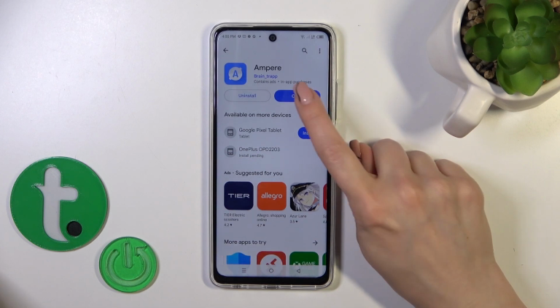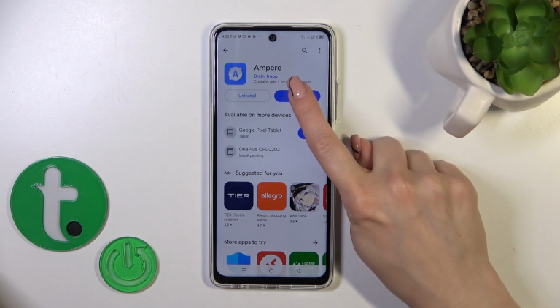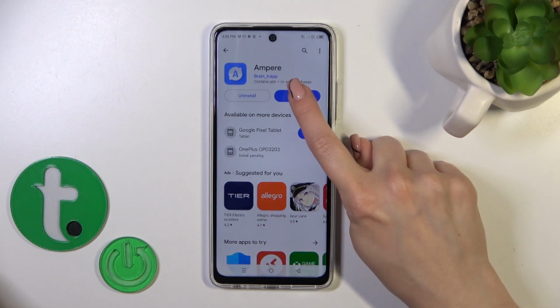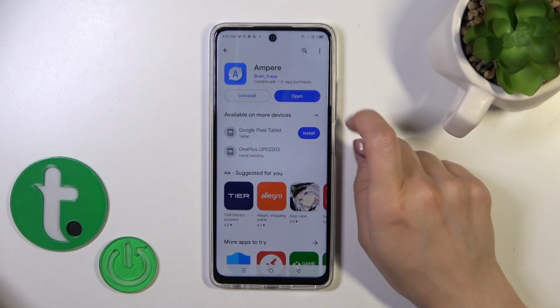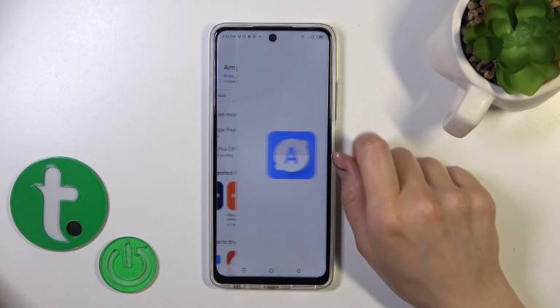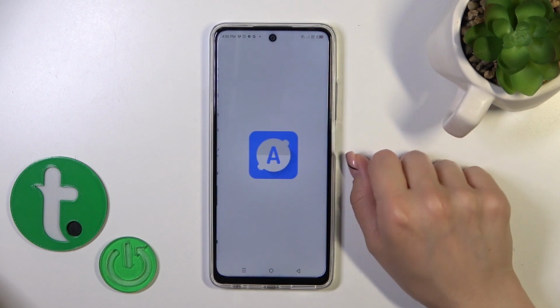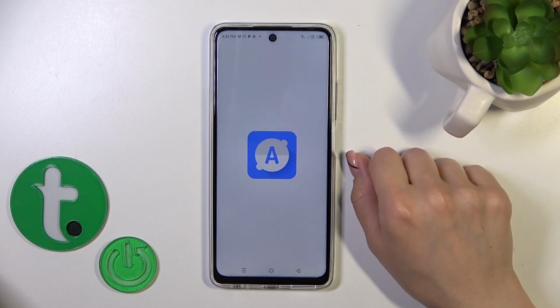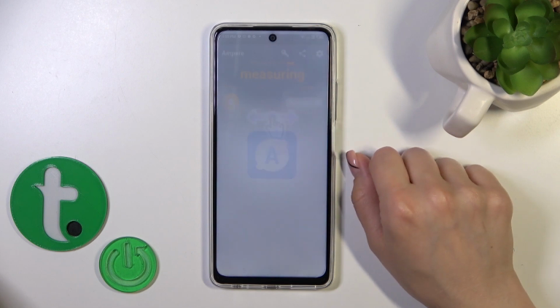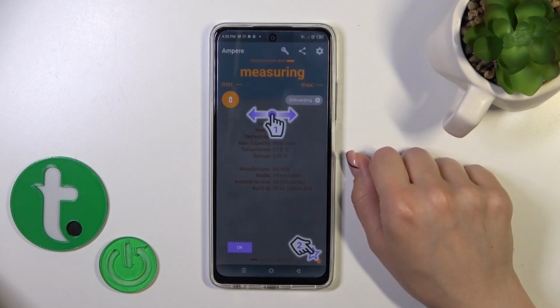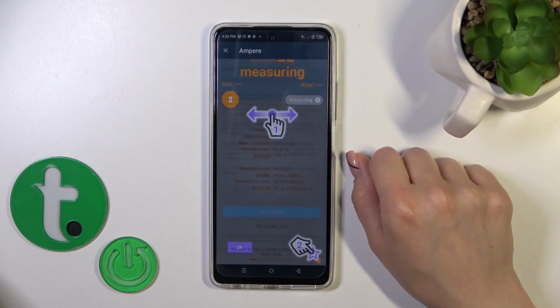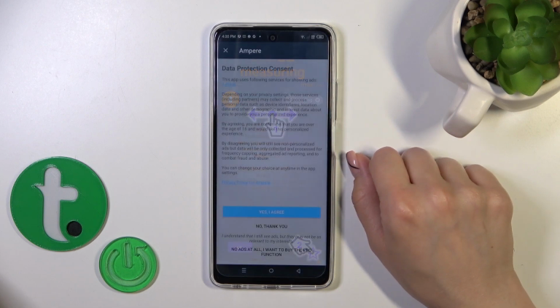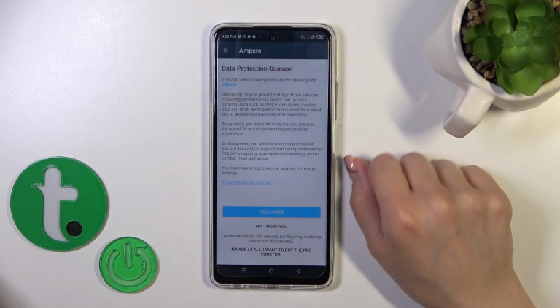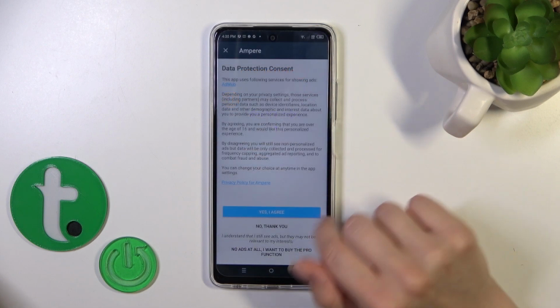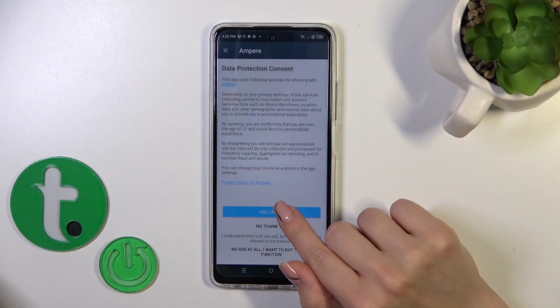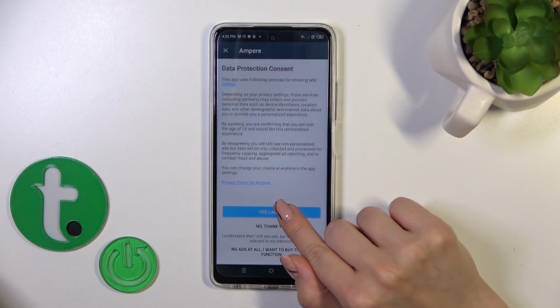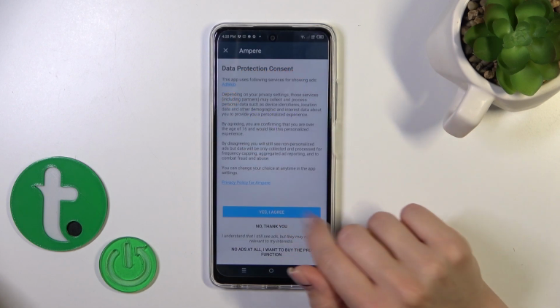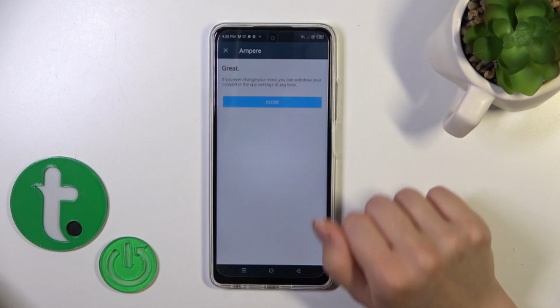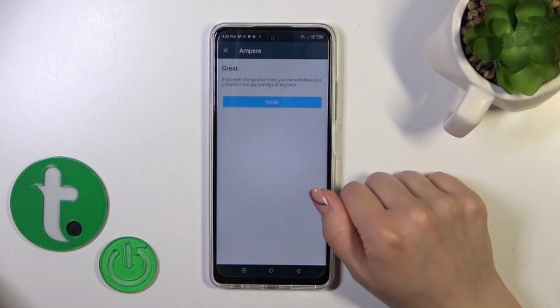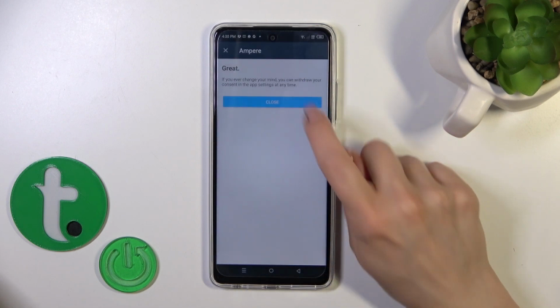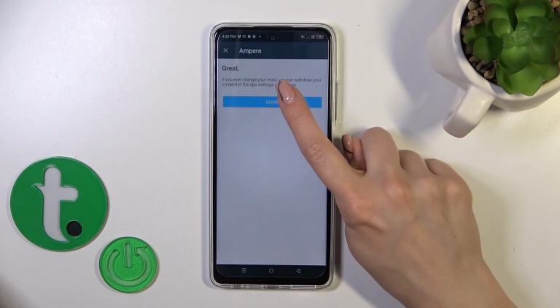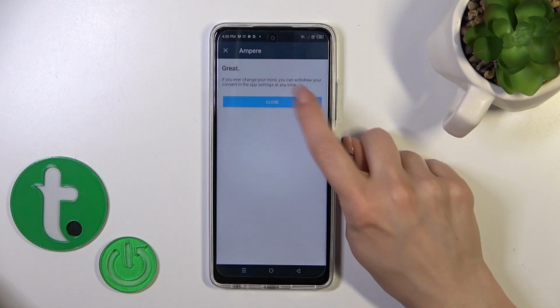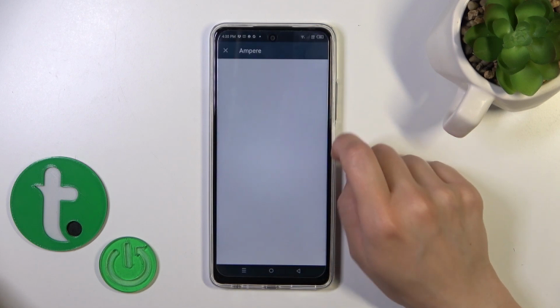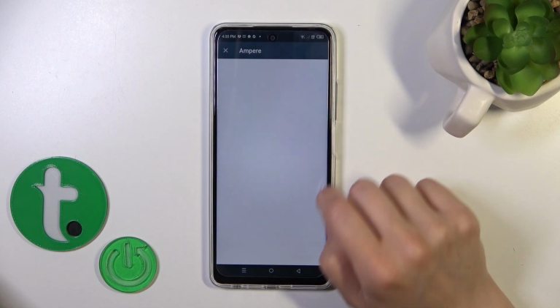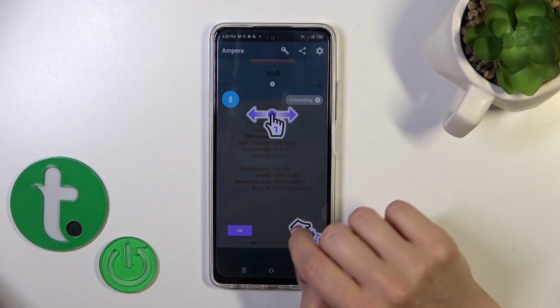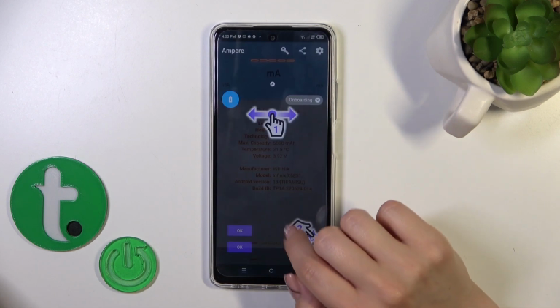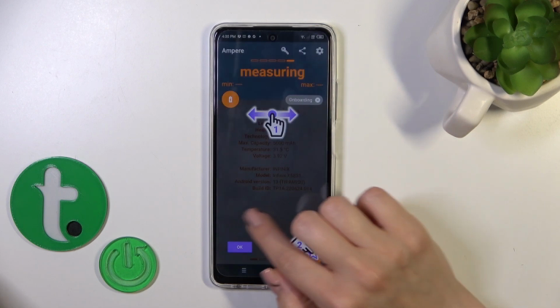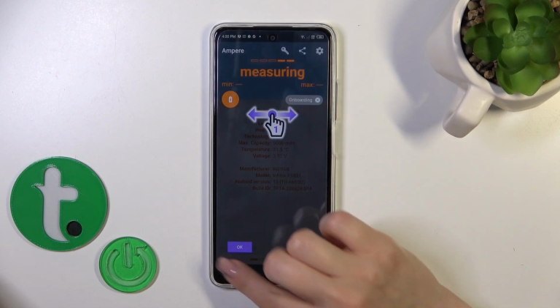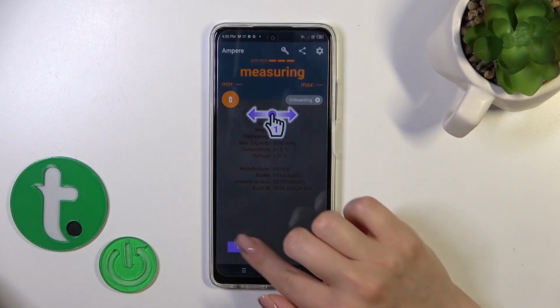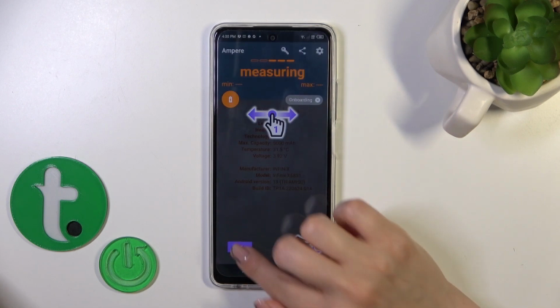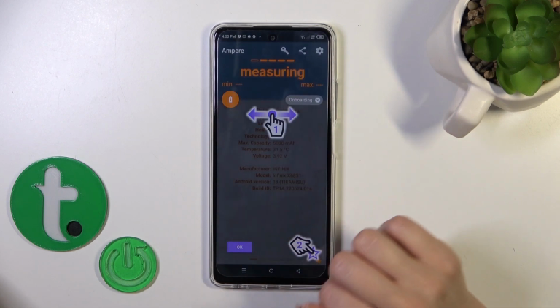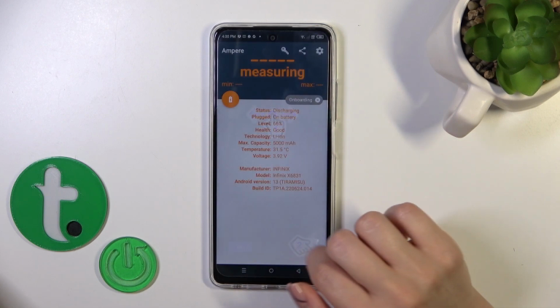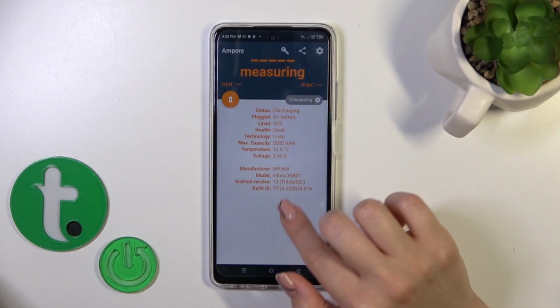After that, just tap to open the app, click Yes I agree, click Close, and tap OK.